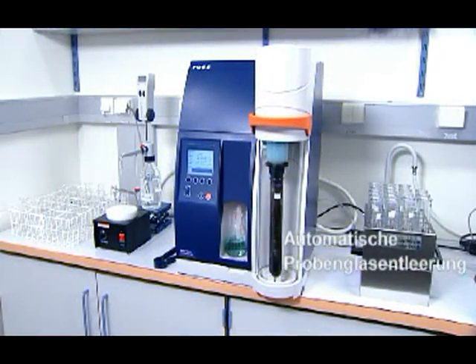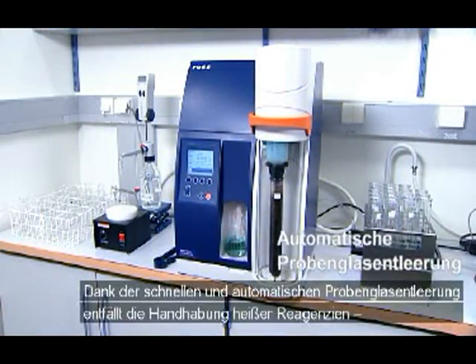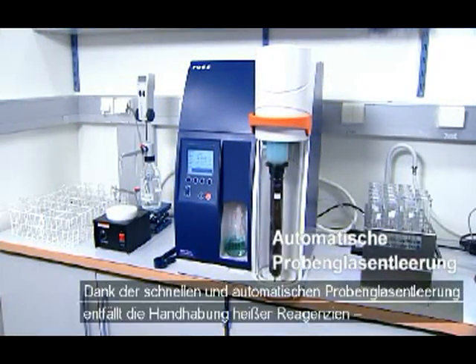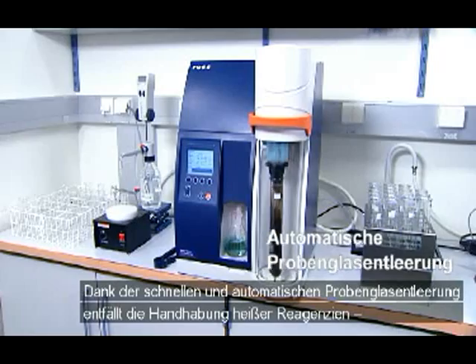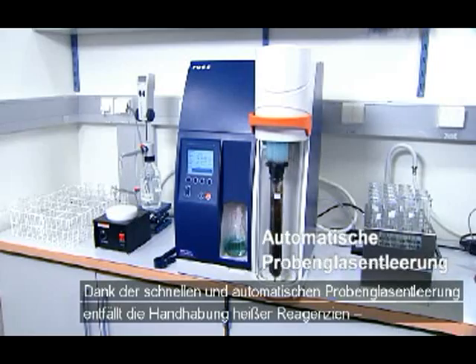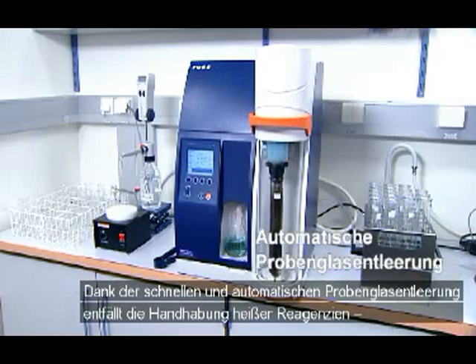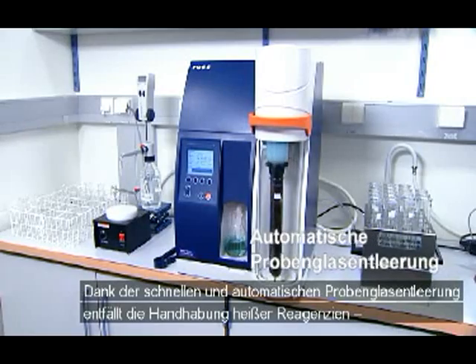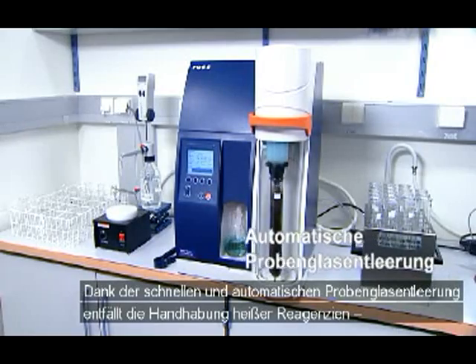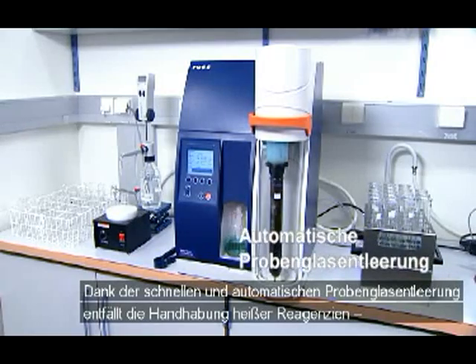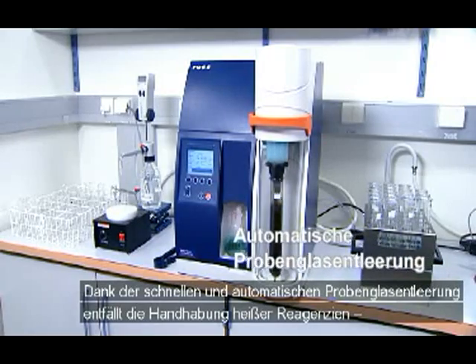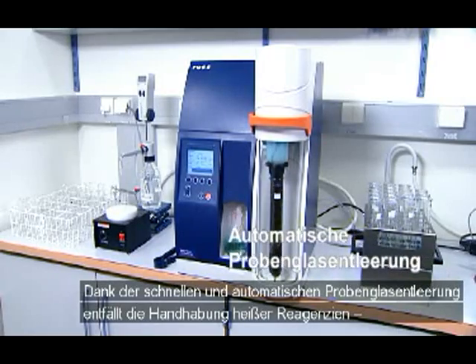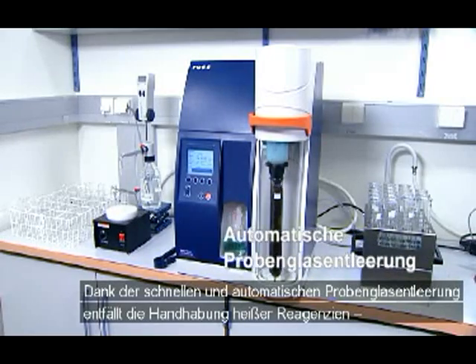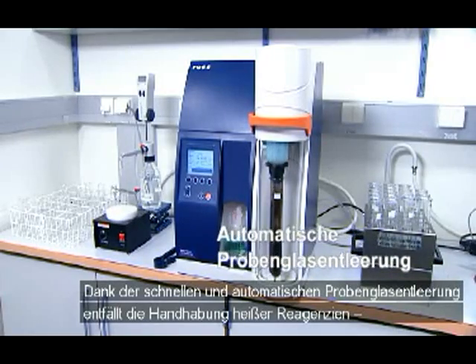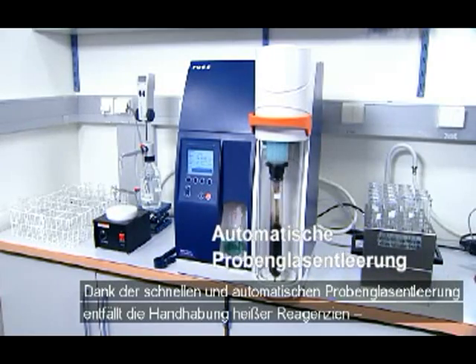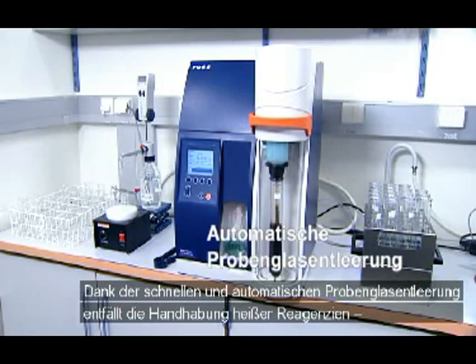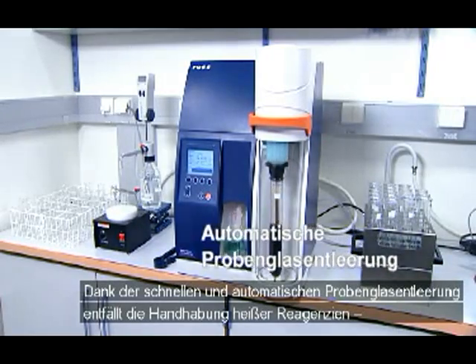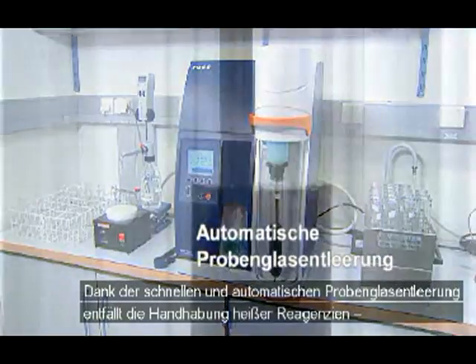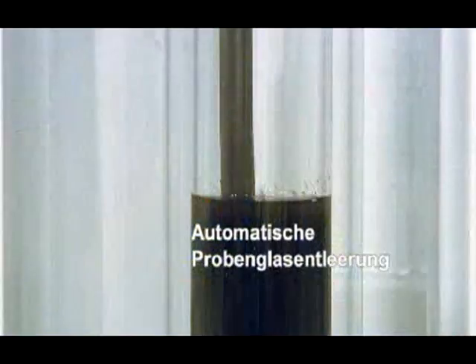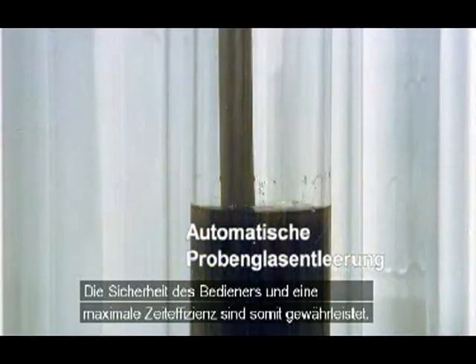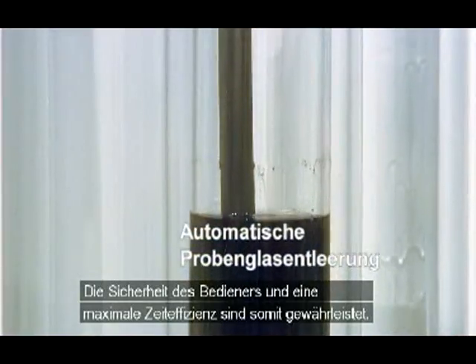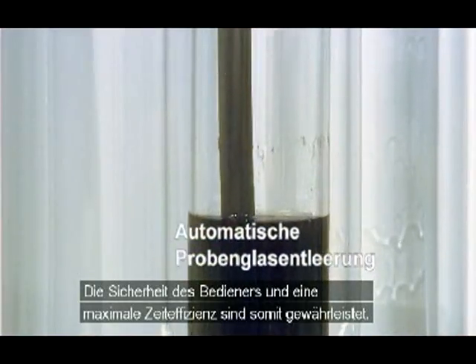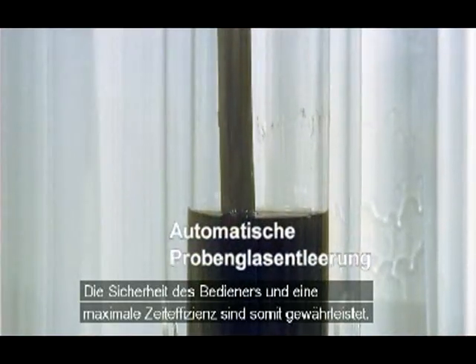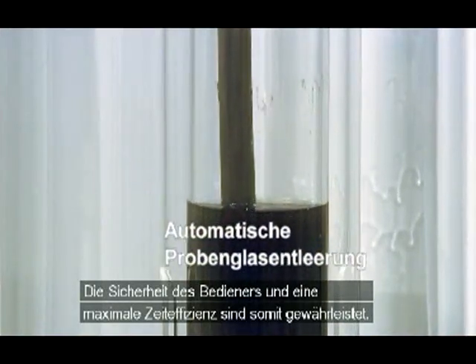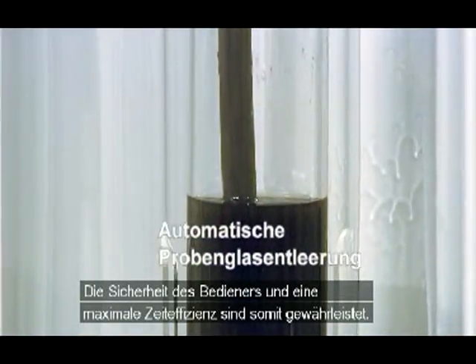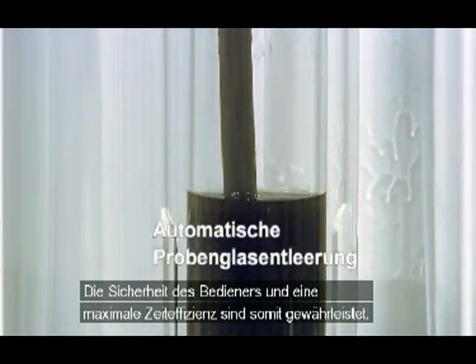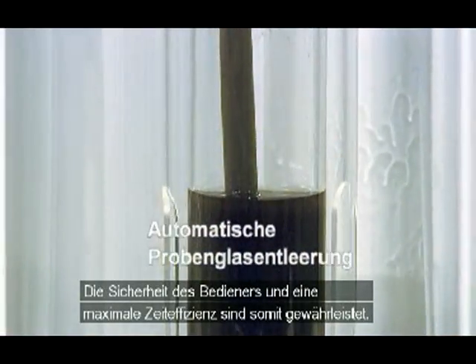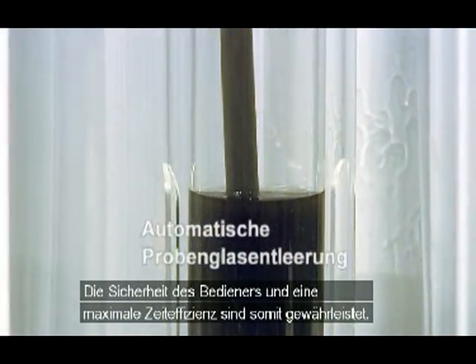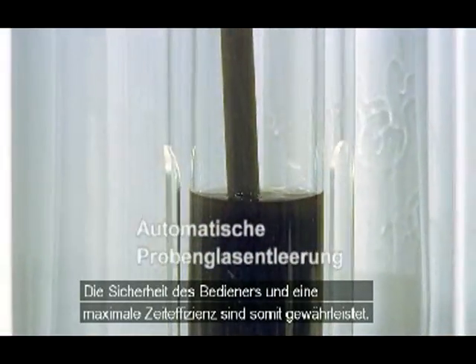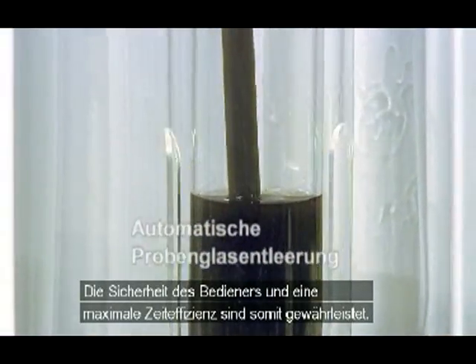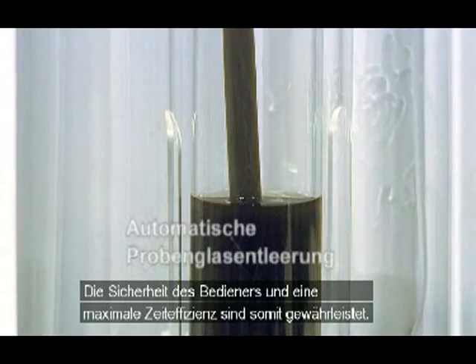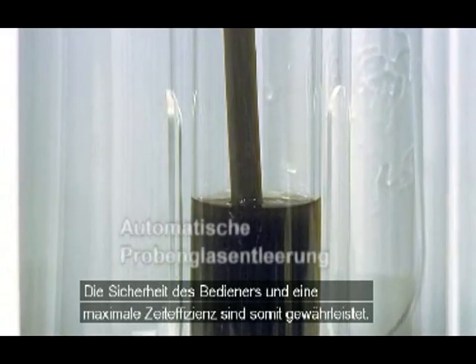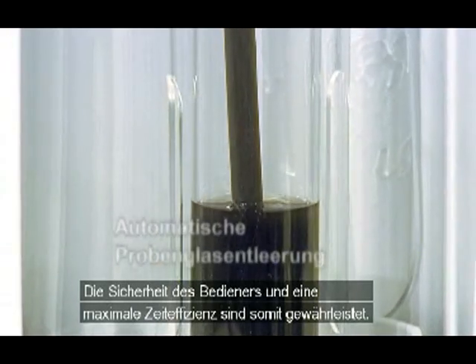Fast automatic tube draining reduces the handling of hot reagents, improving operator safety and saving time.